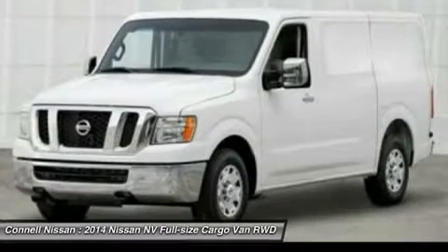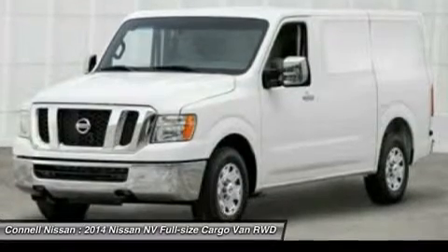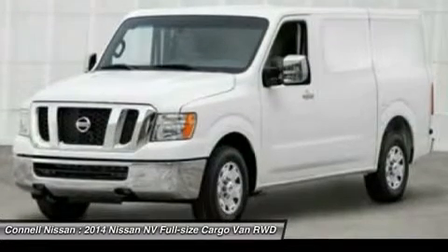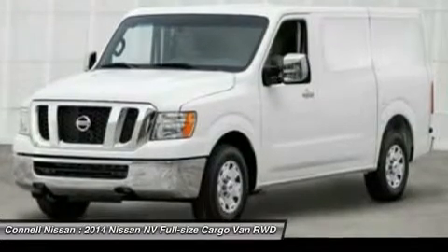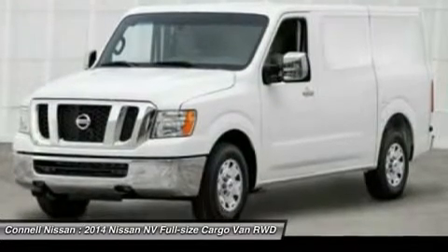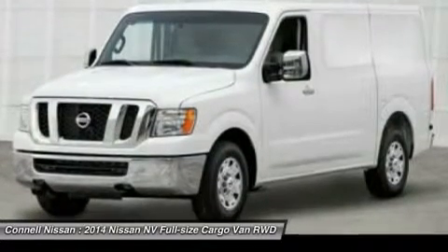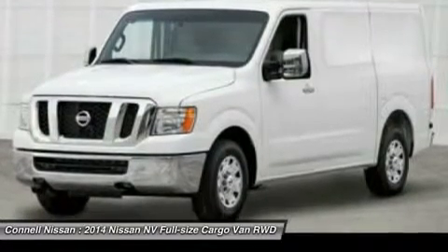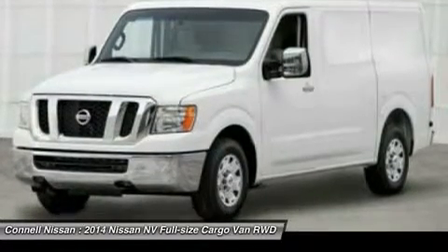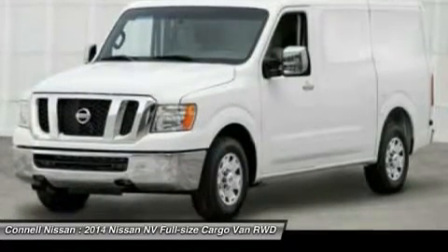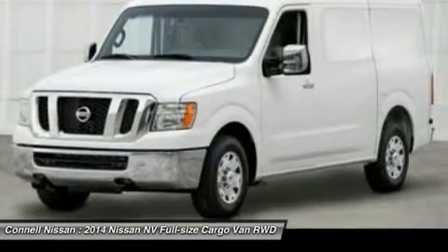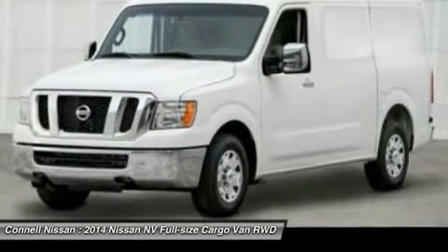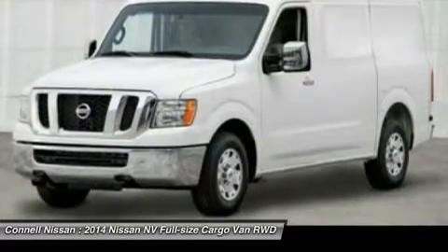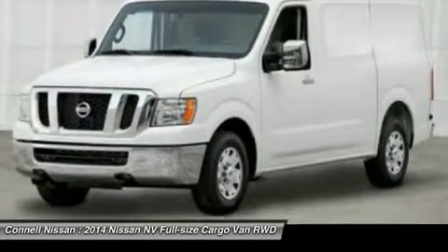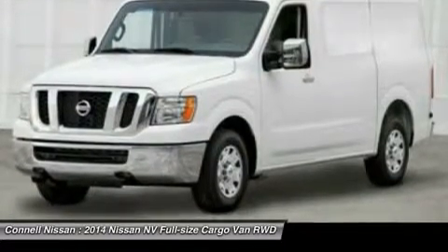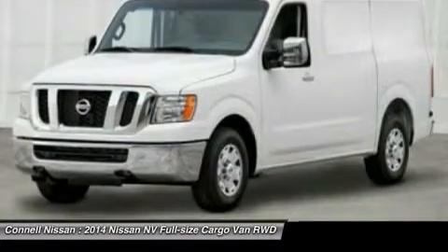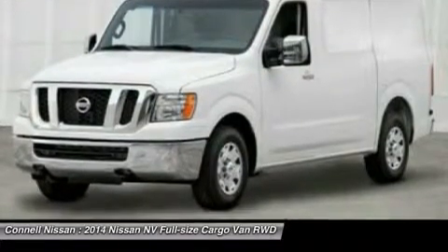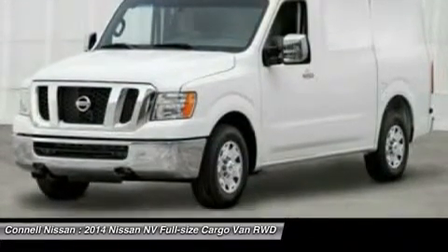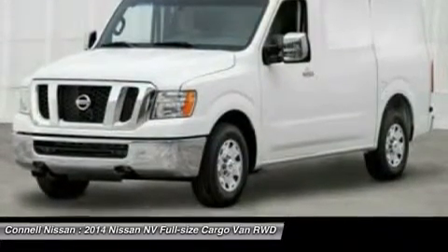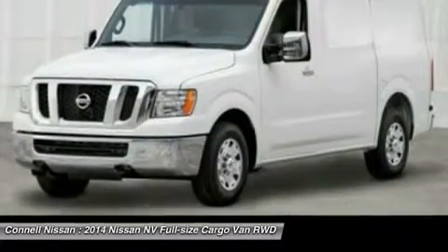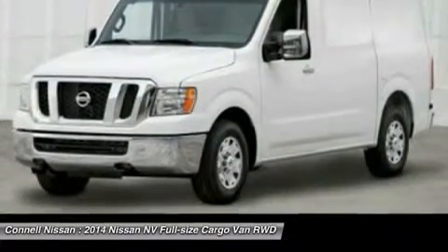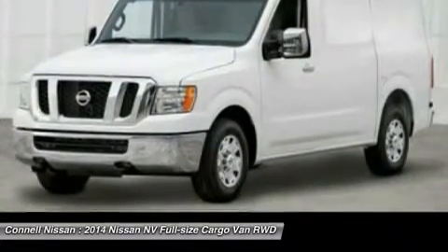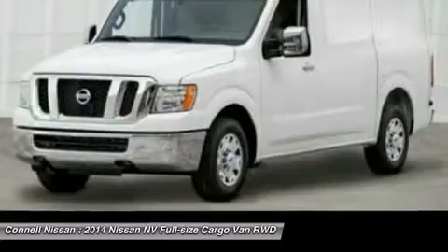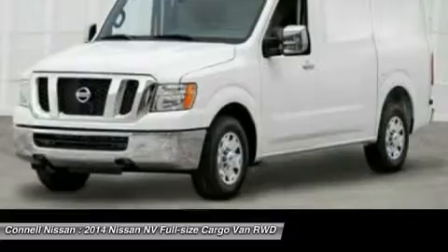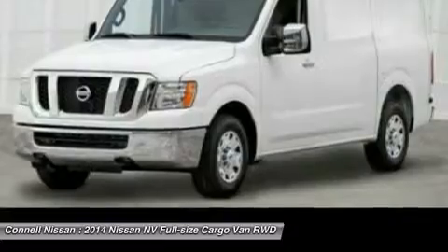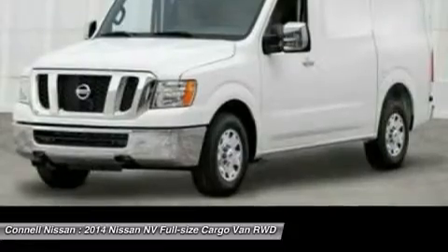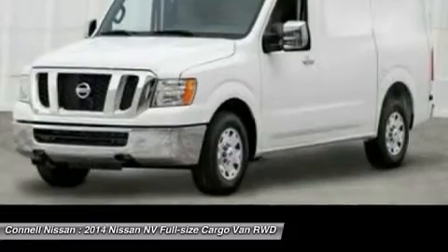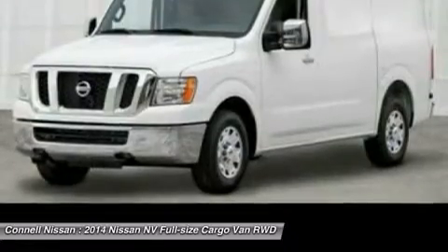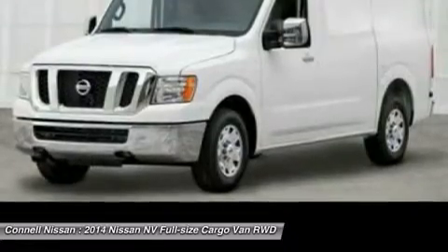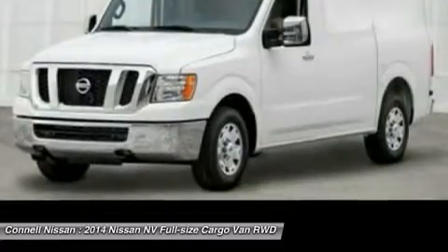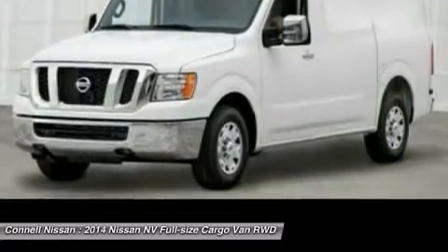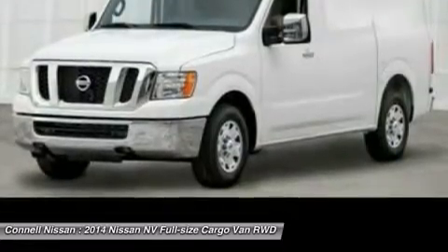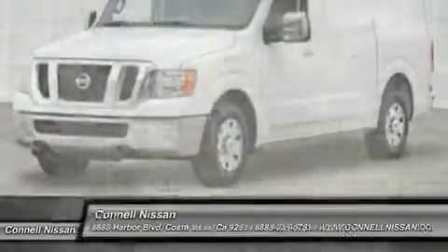All prices are net of factory rebates. Leases are excluded from rebates. California residents only.